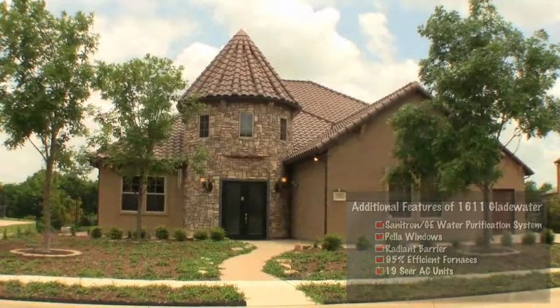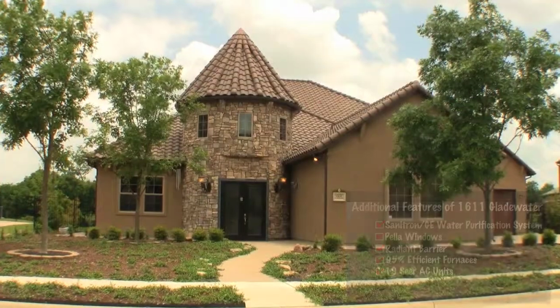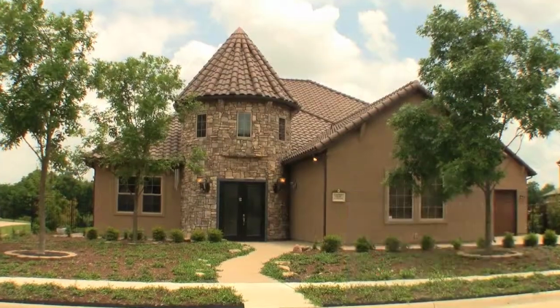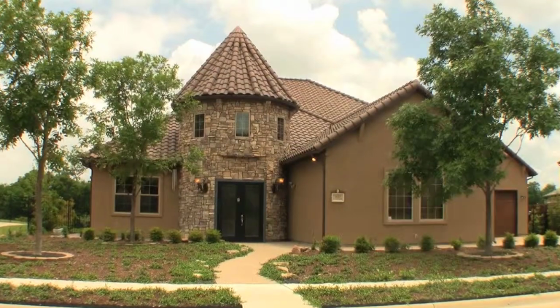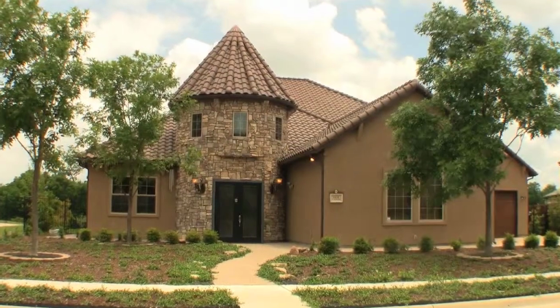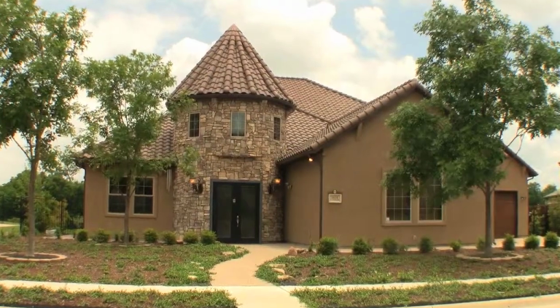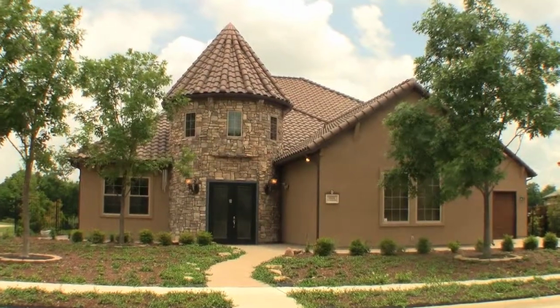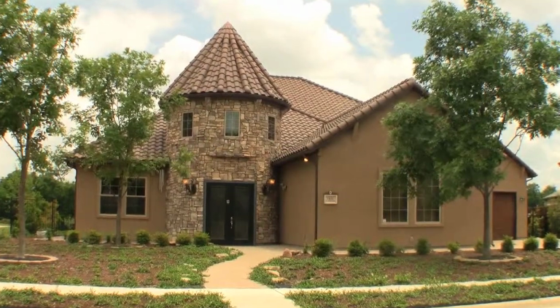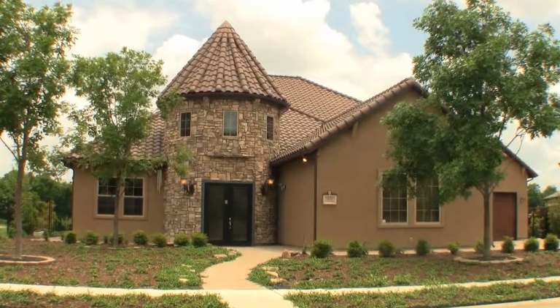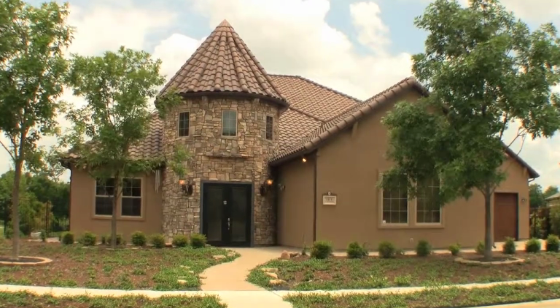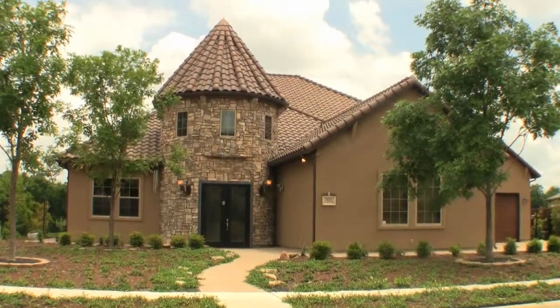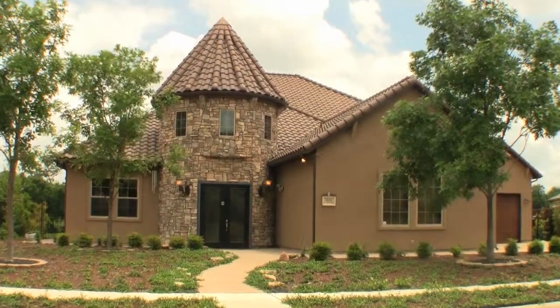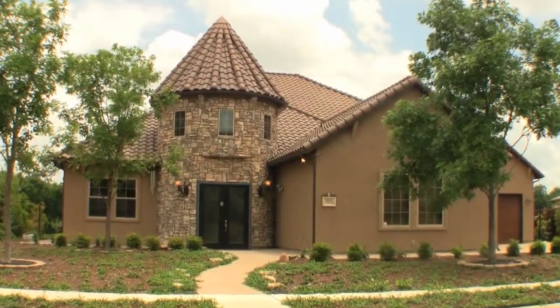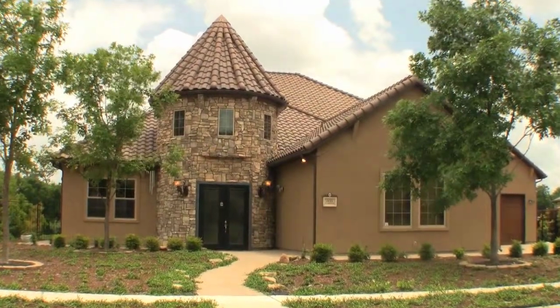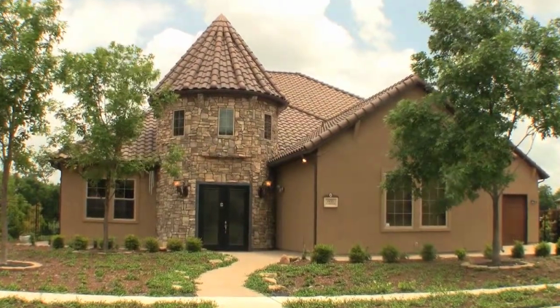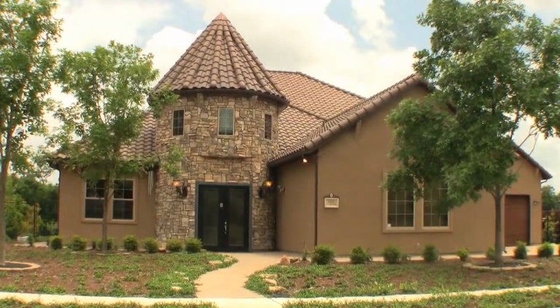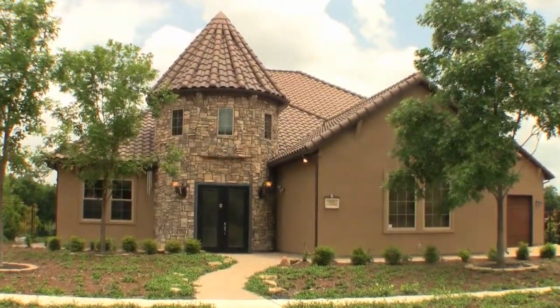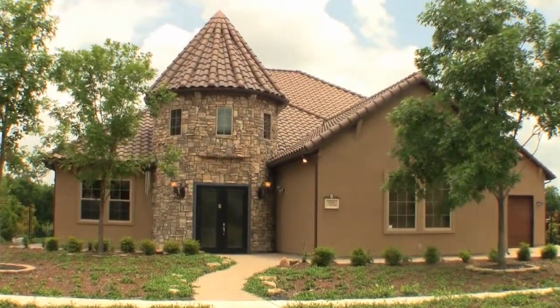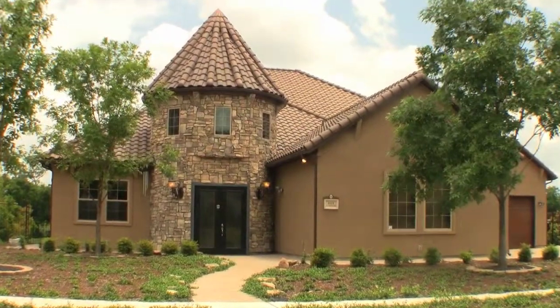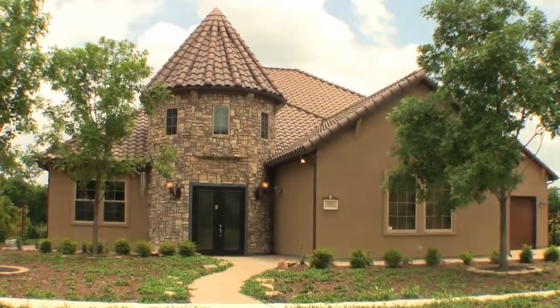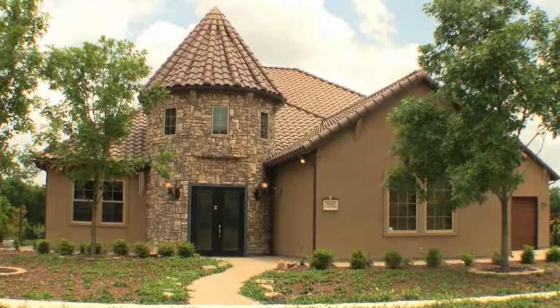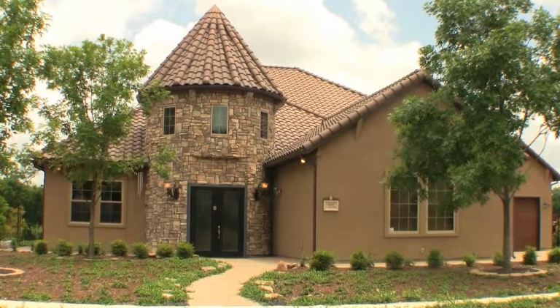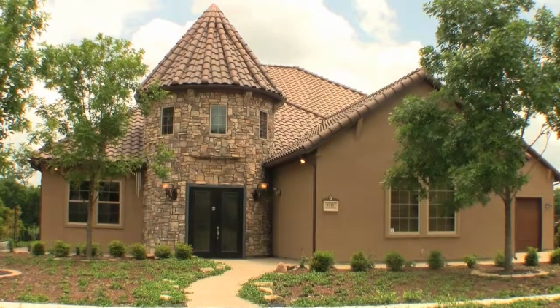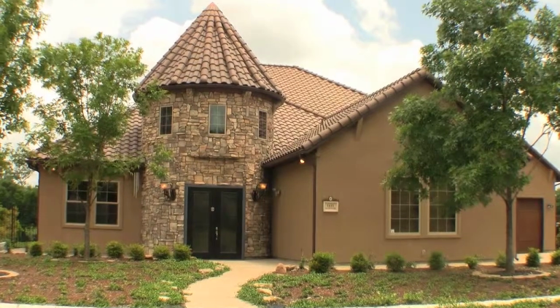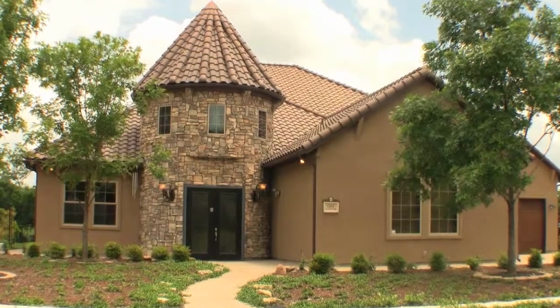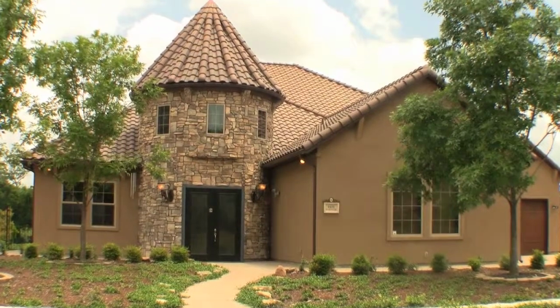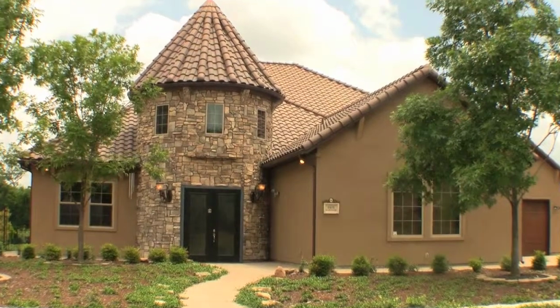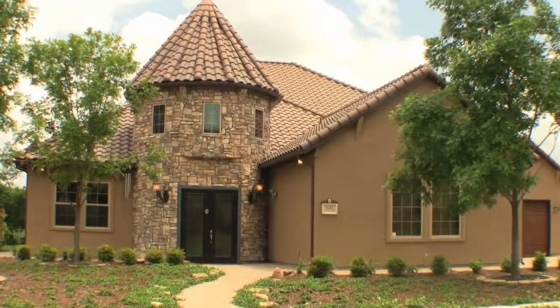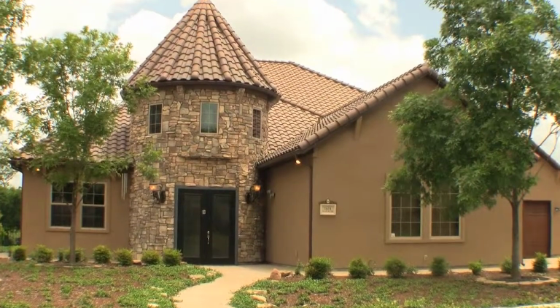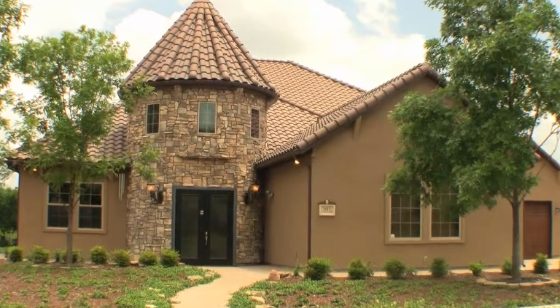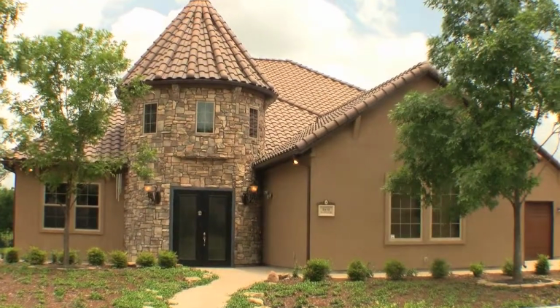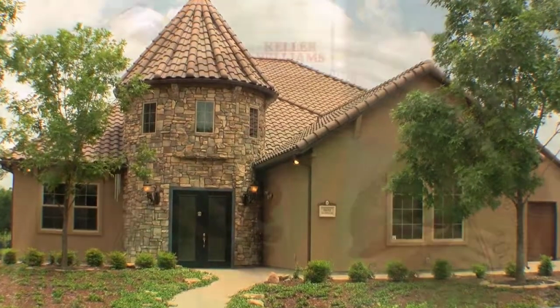For more information on 1611 Gladewater, contact Marsha Powell with On The Map Realty.